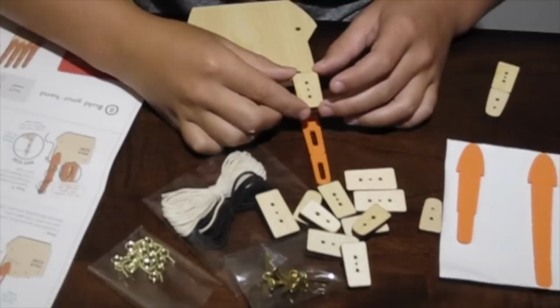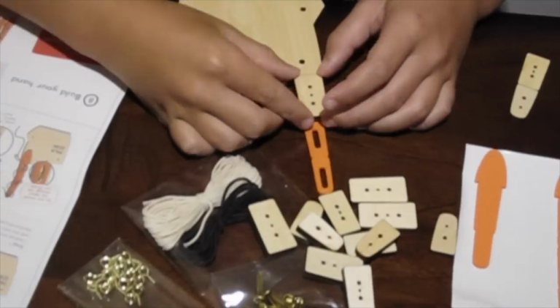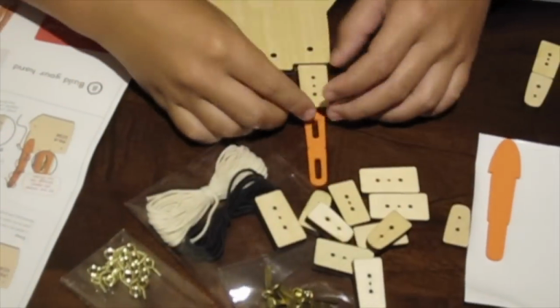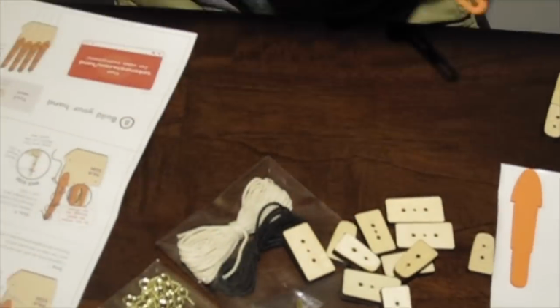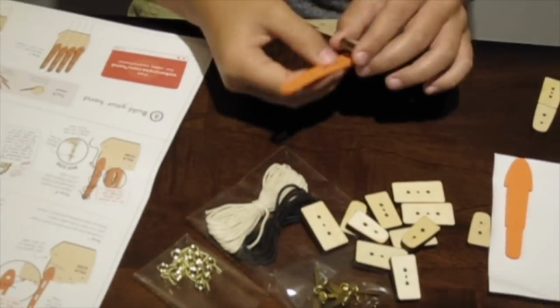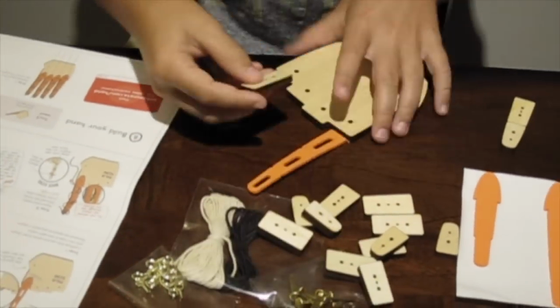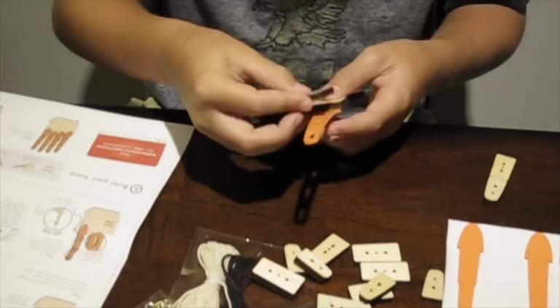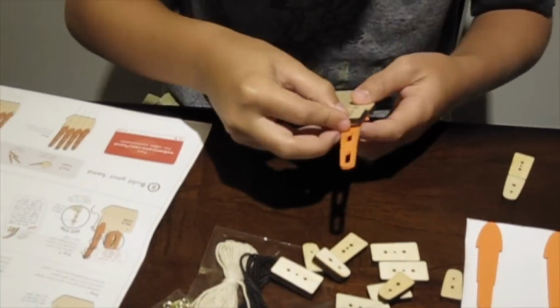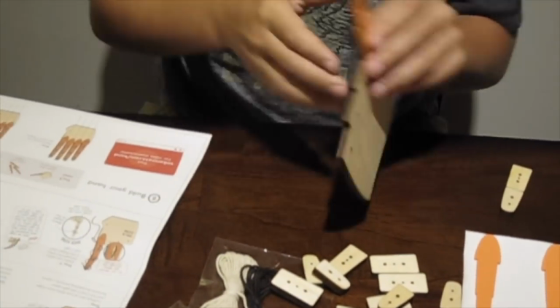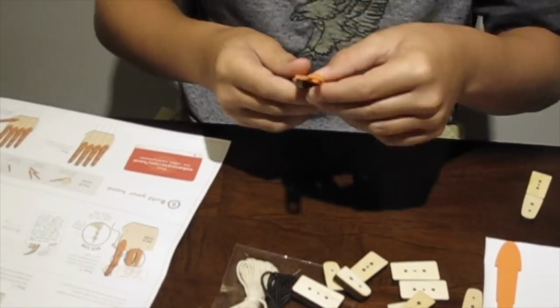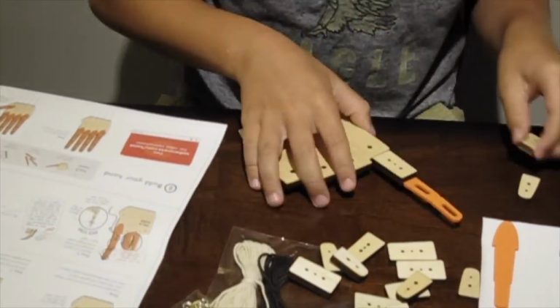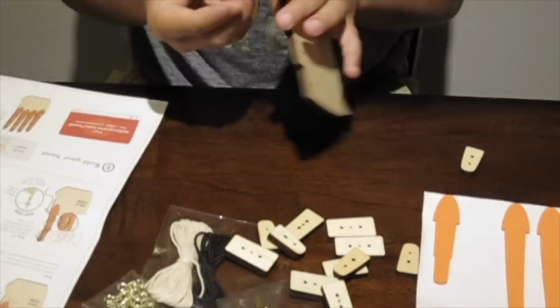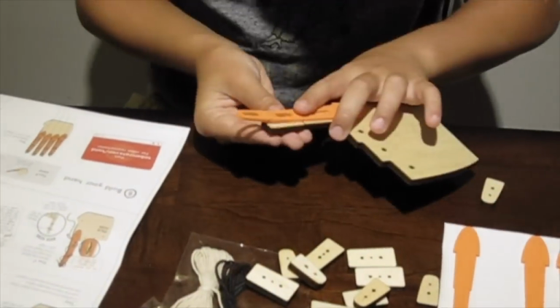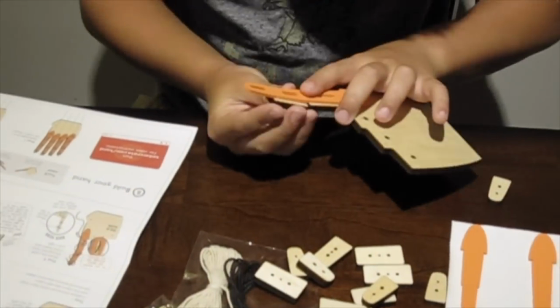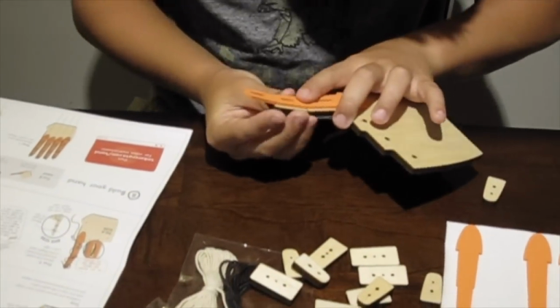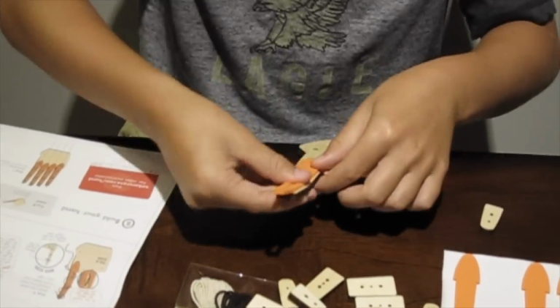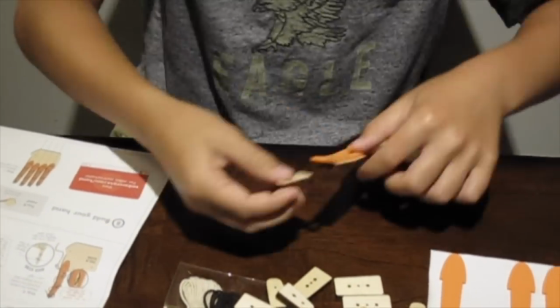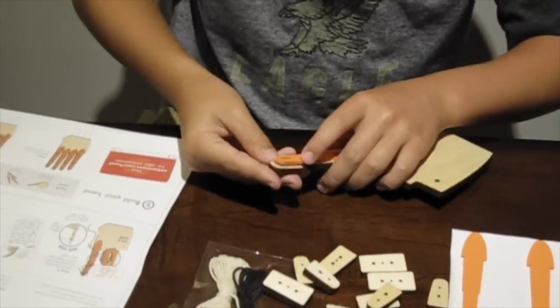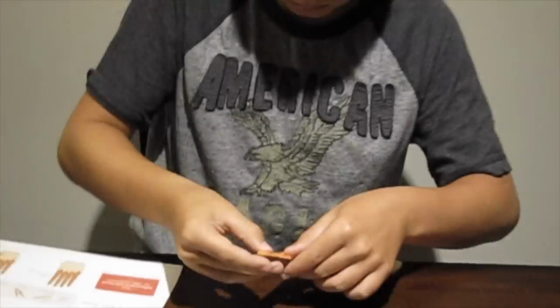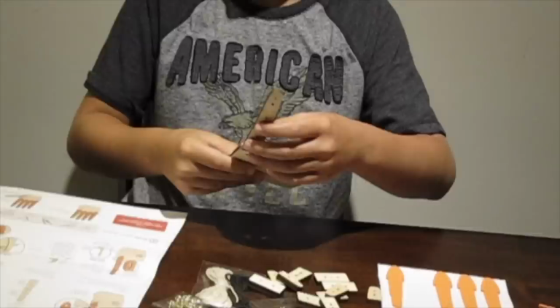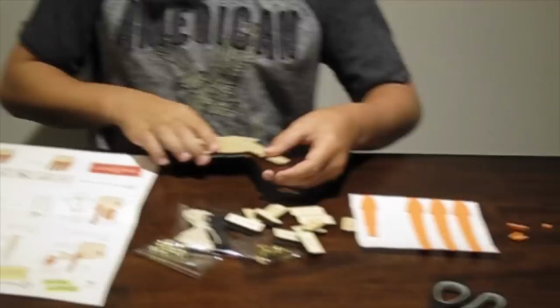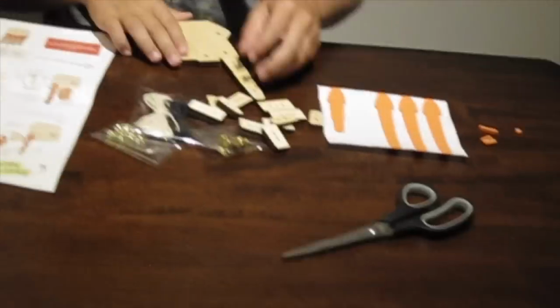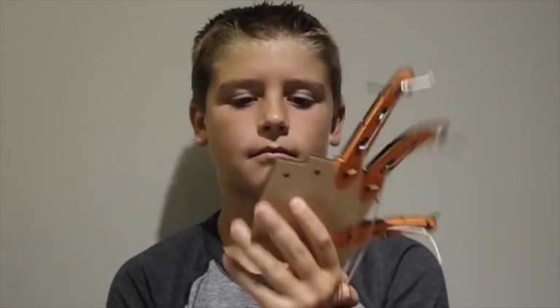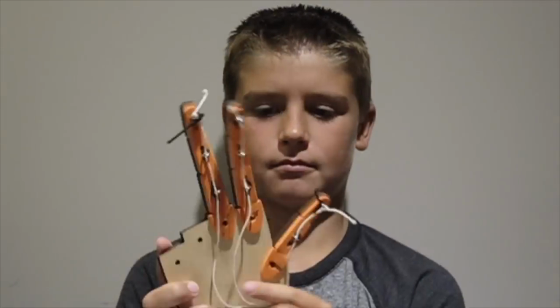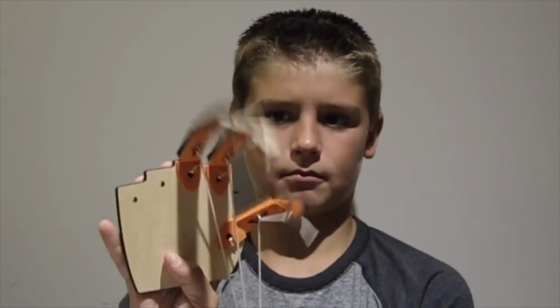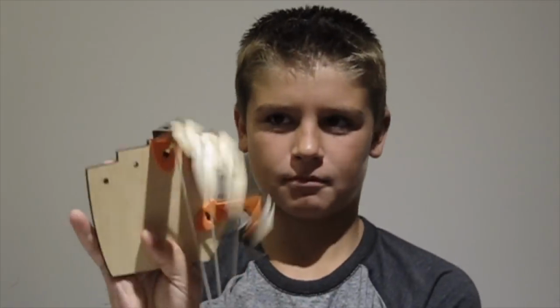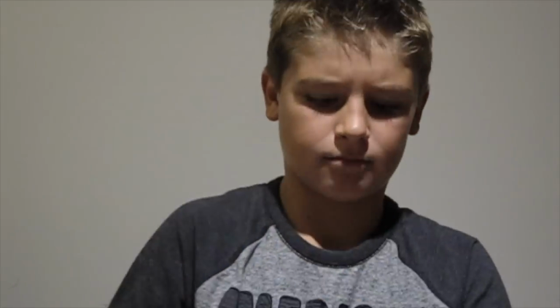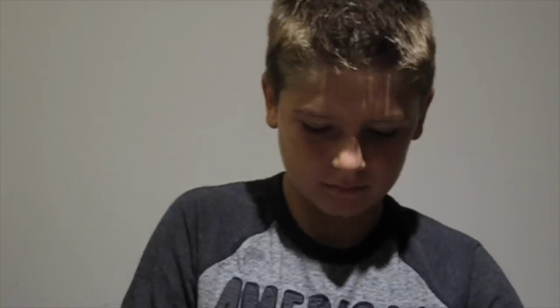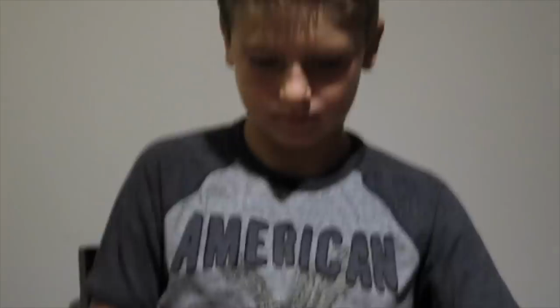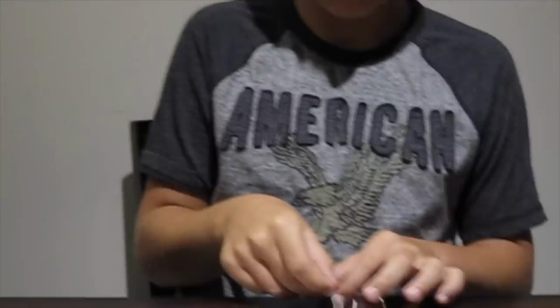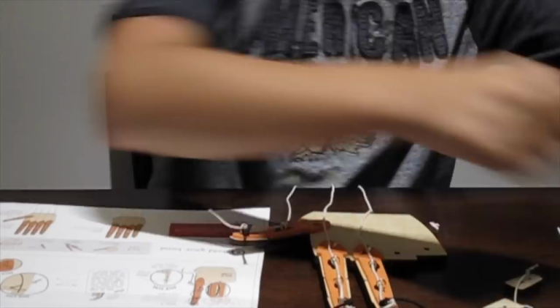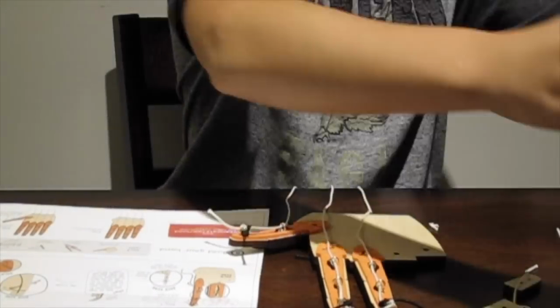The wooden pieces I'm putting on right now represent the phalanges. We have three phalanges in each finger and two phalanges in each thumb.